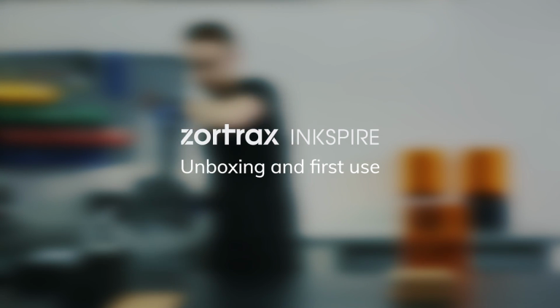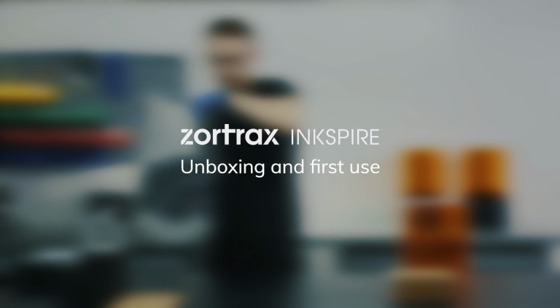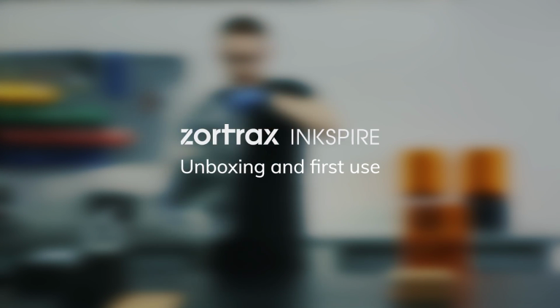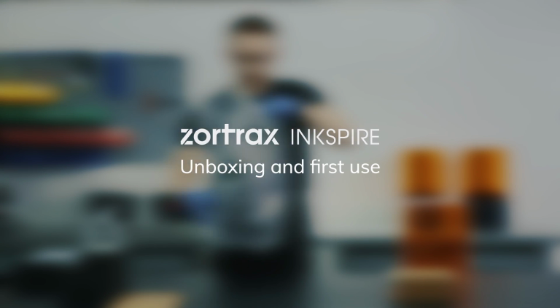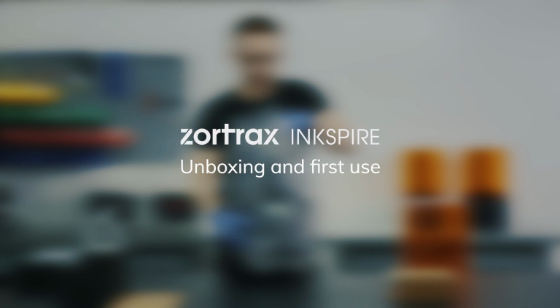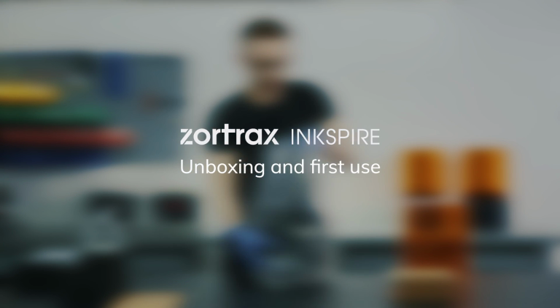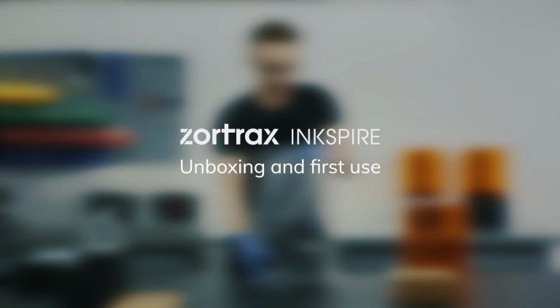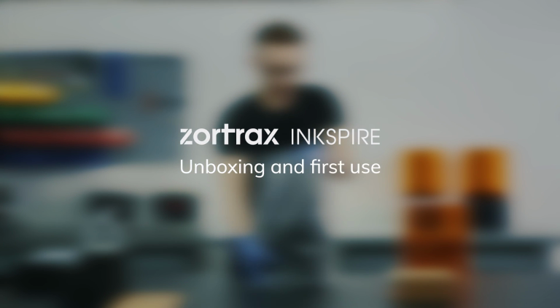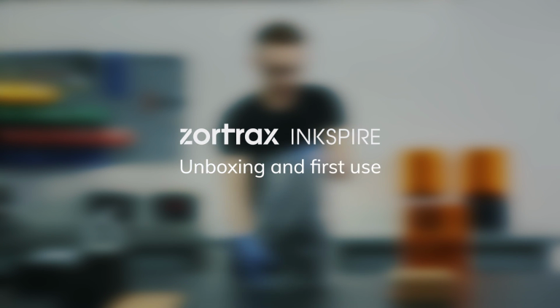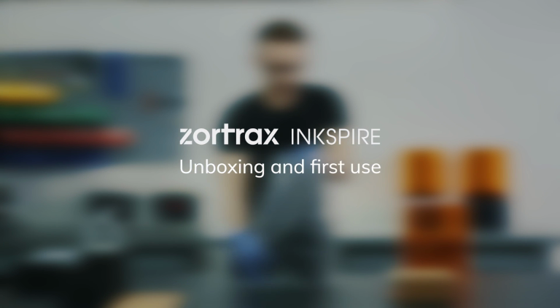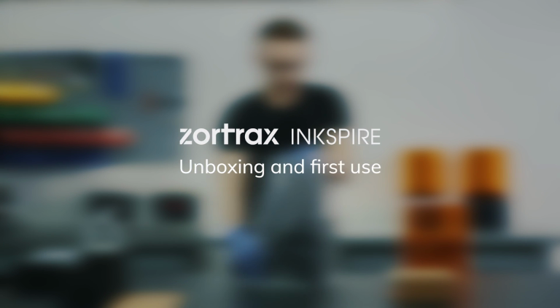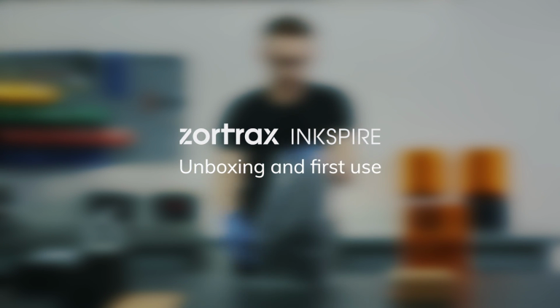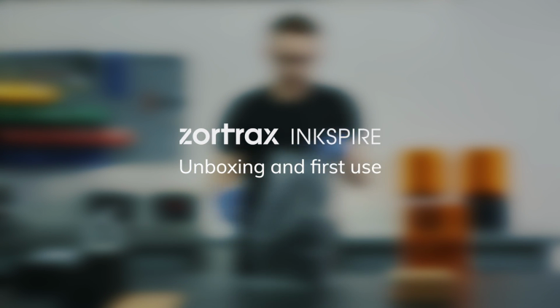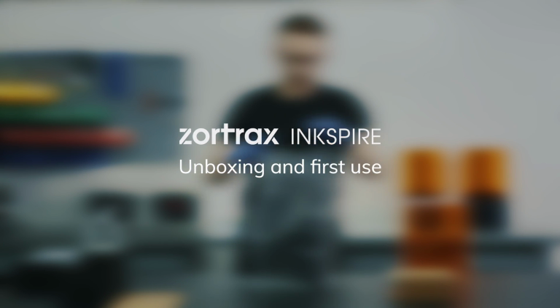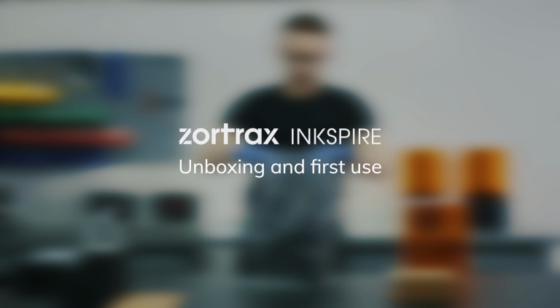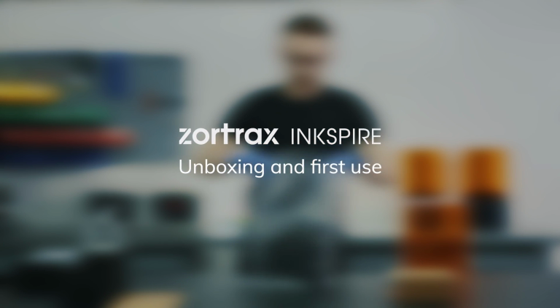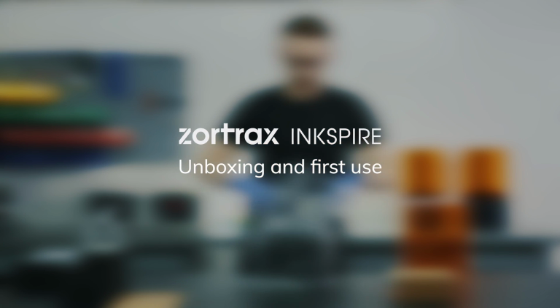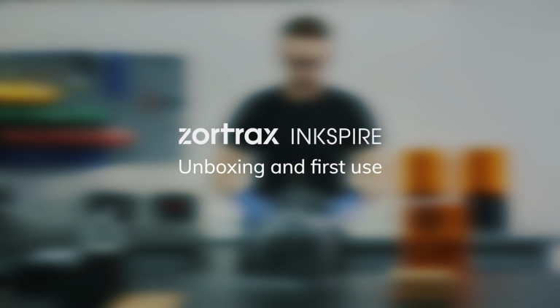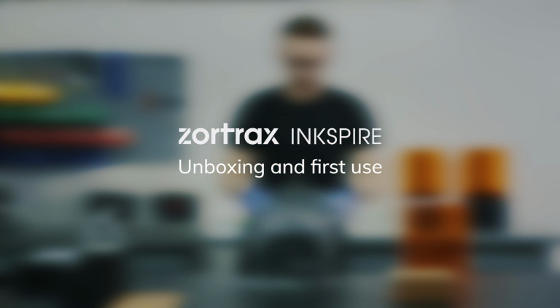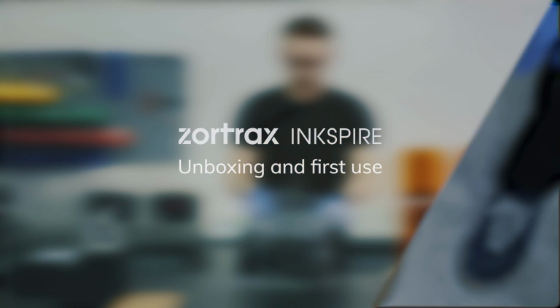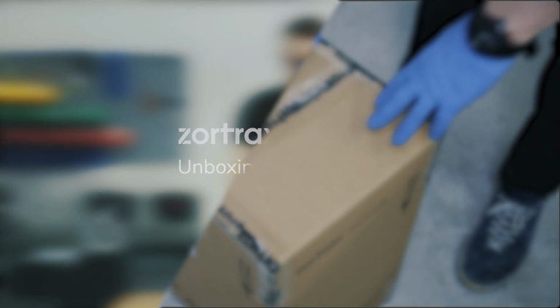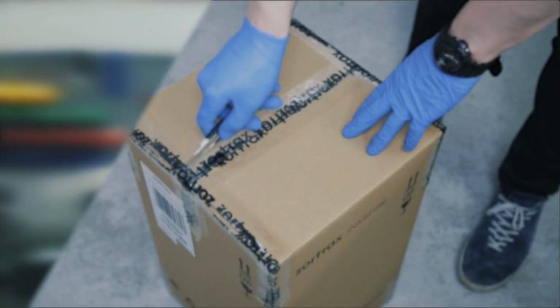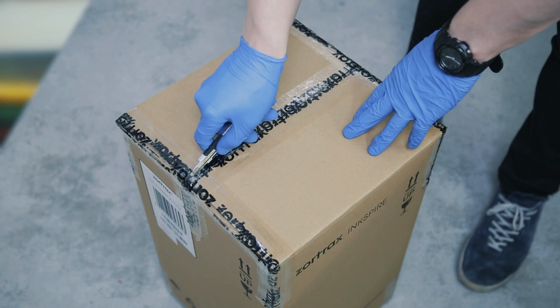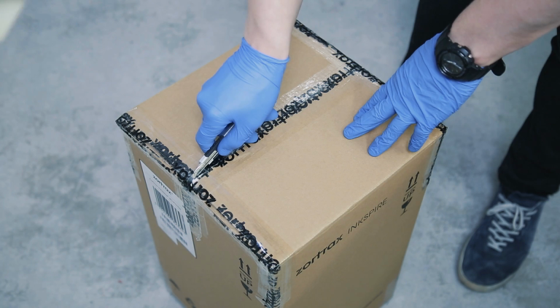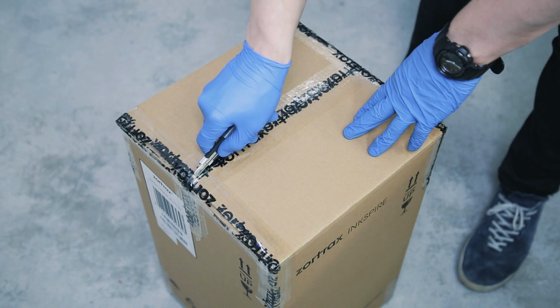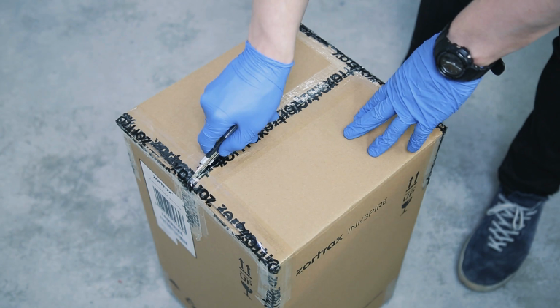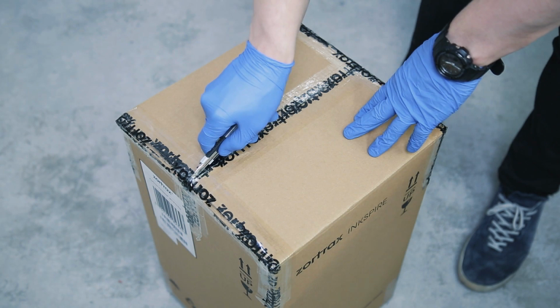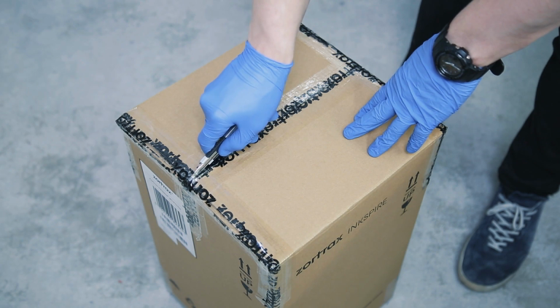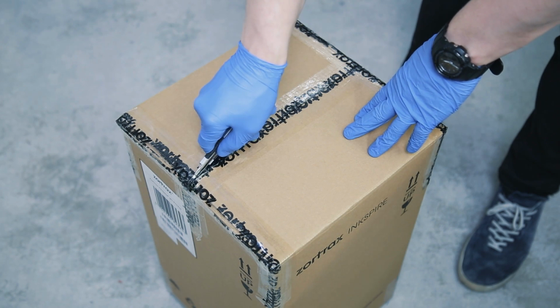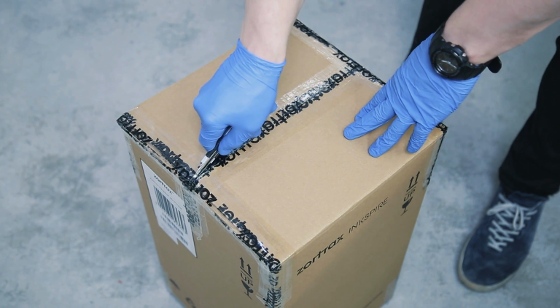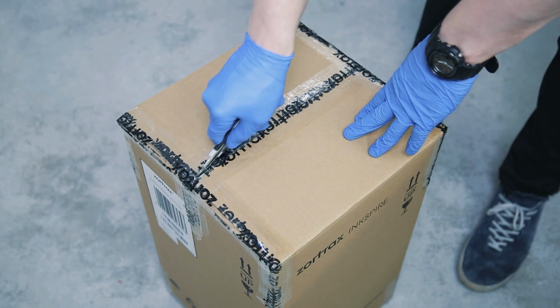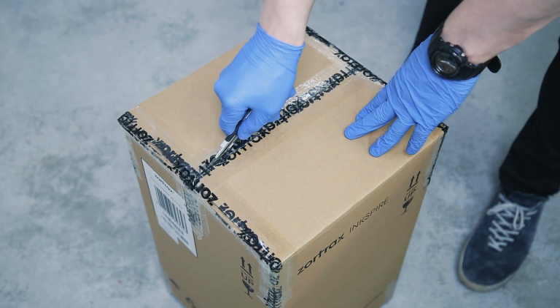In this video, we'll guide you through unpacking and preparing the Zortrax Inkspire 3D printer for first use.